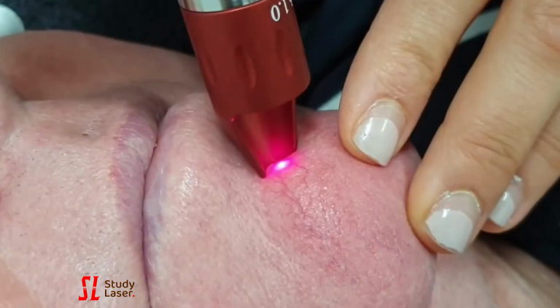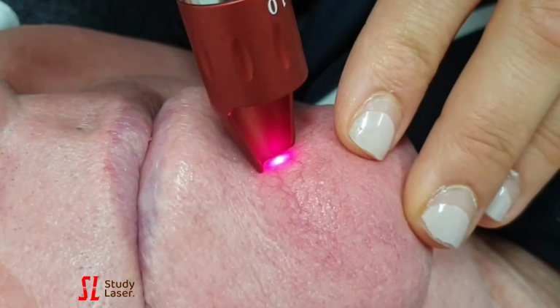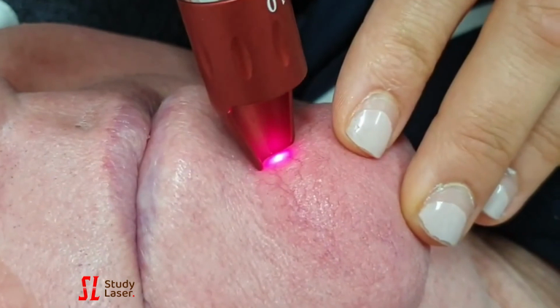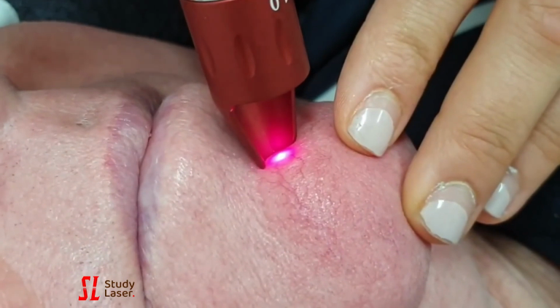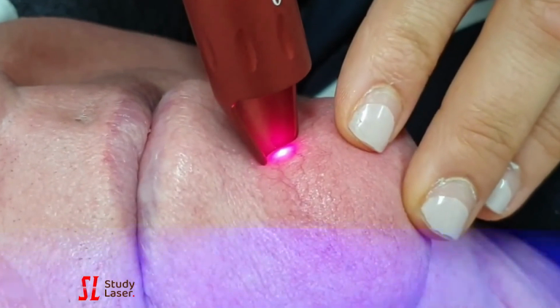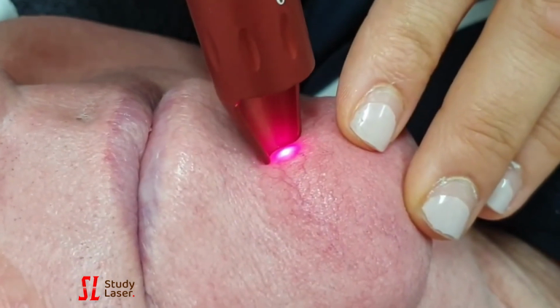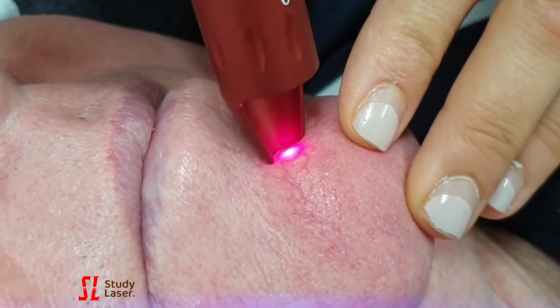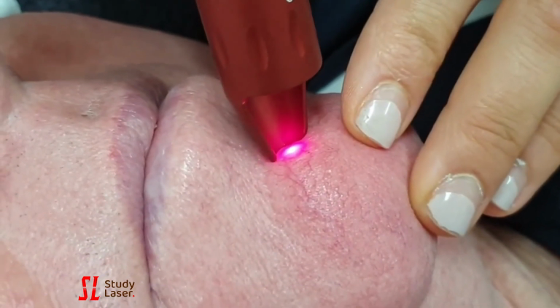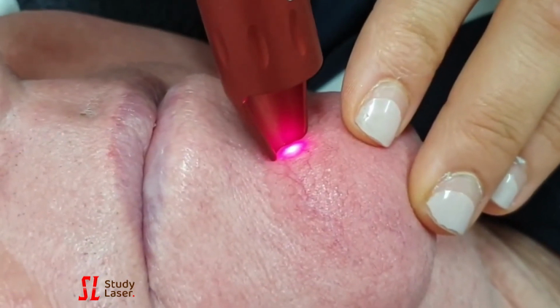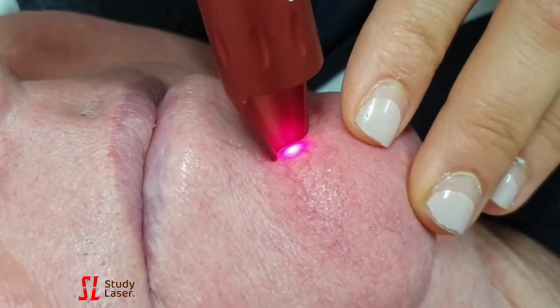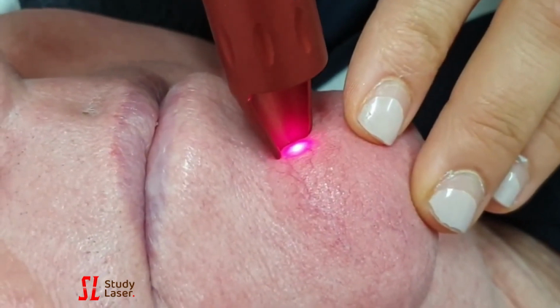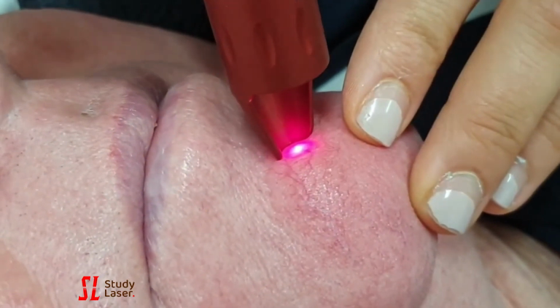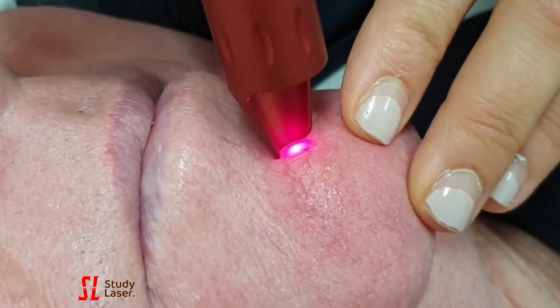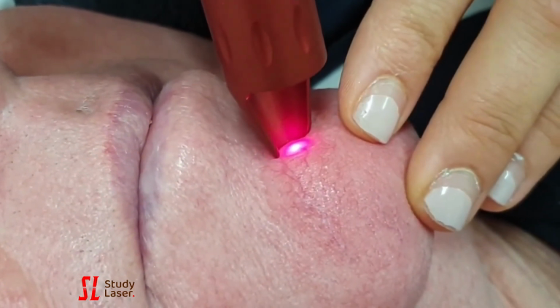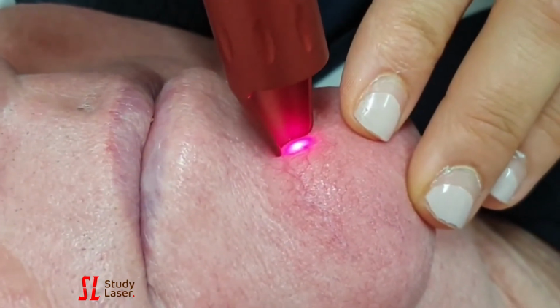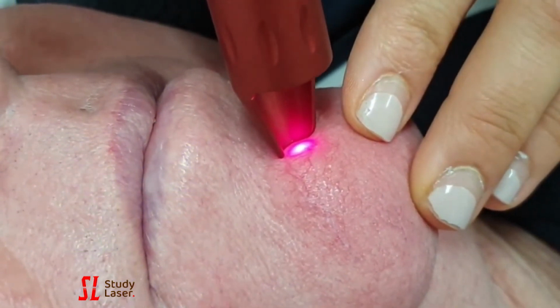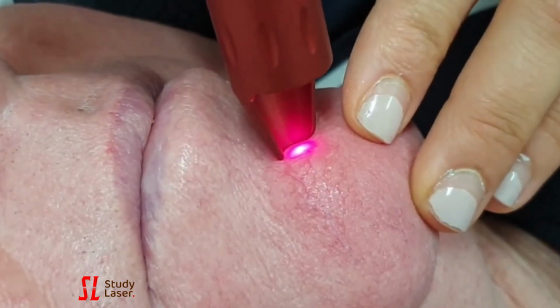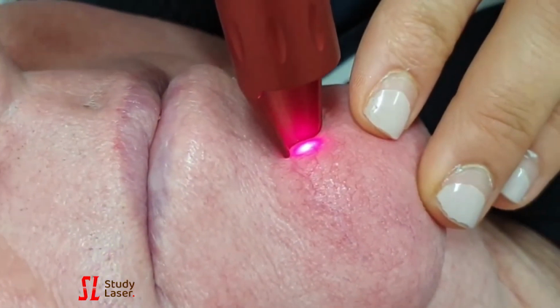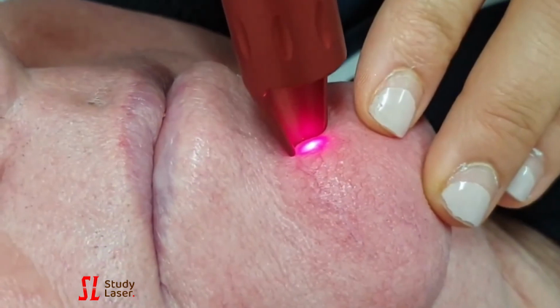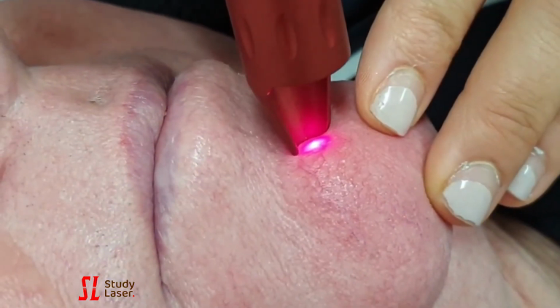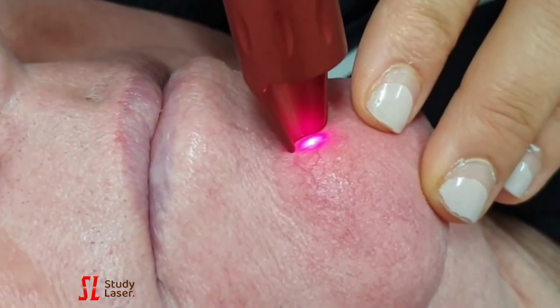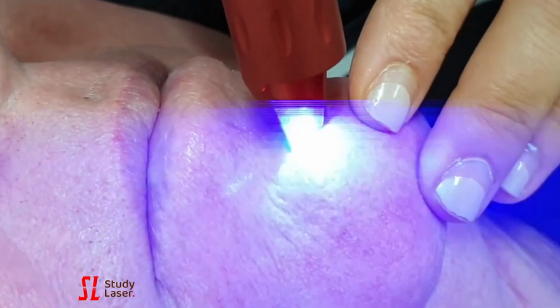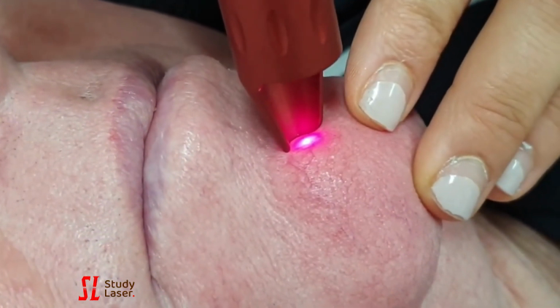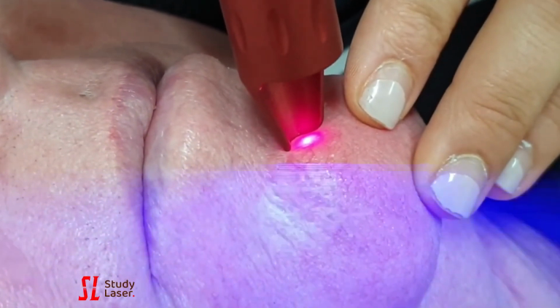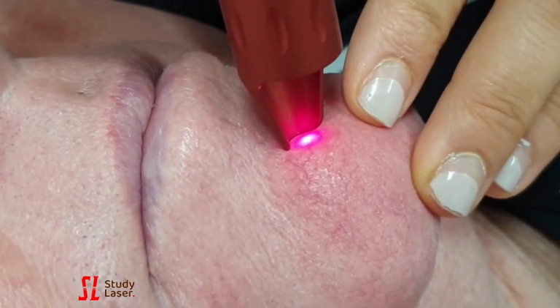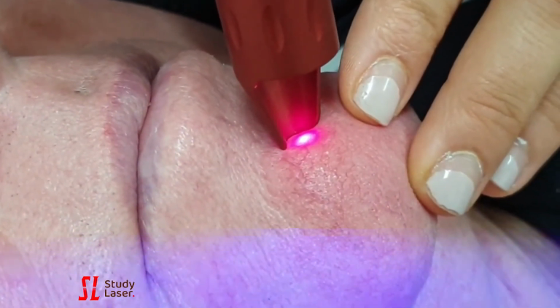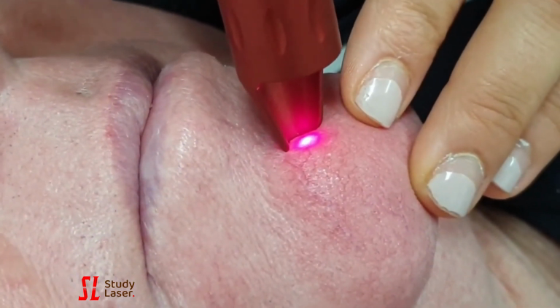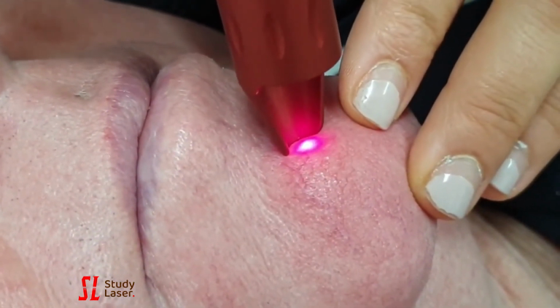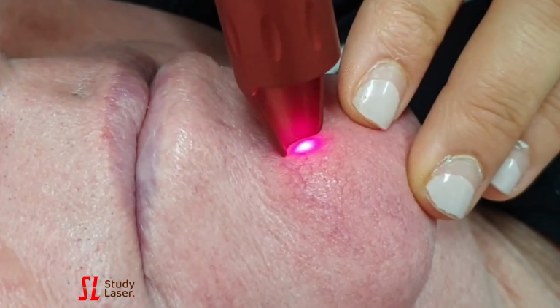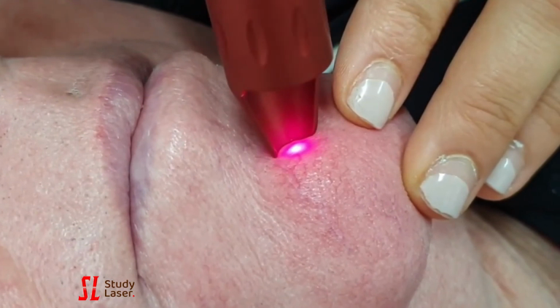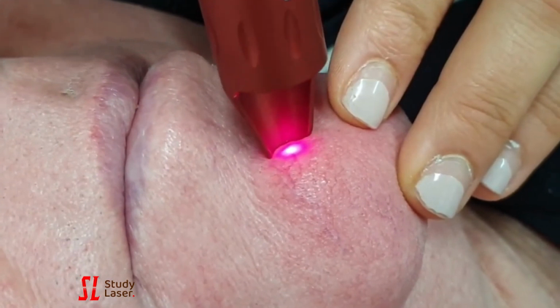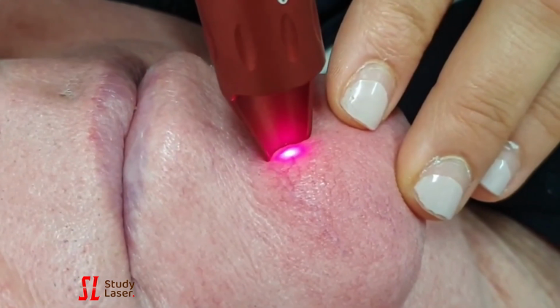As the blue wavelength is not absorbed by the water of the blood vessel, then less thermal damage is expected.